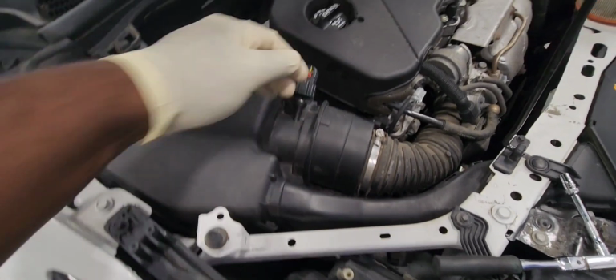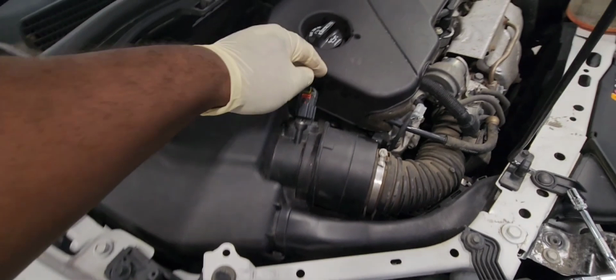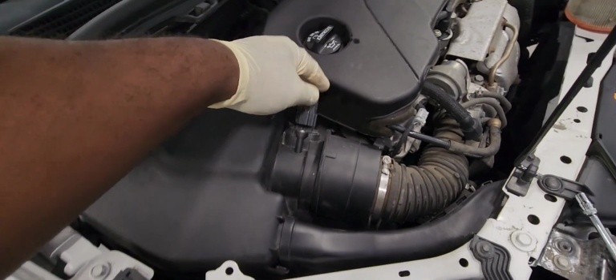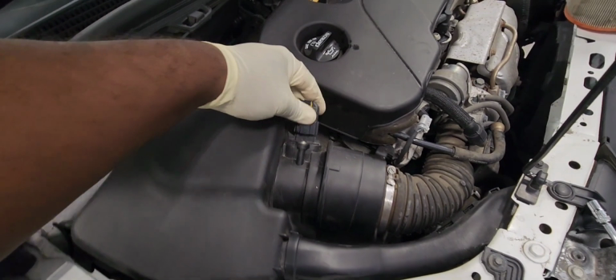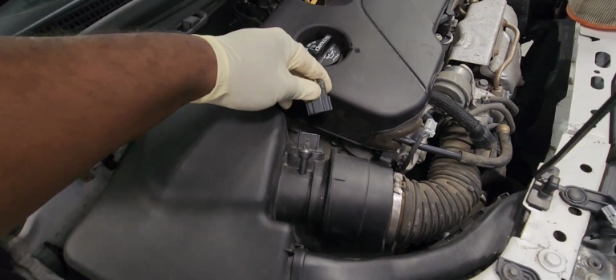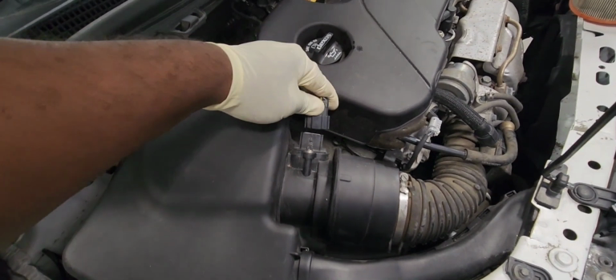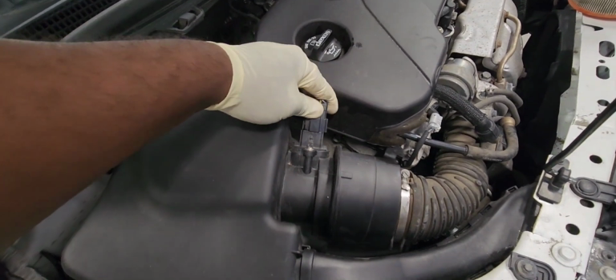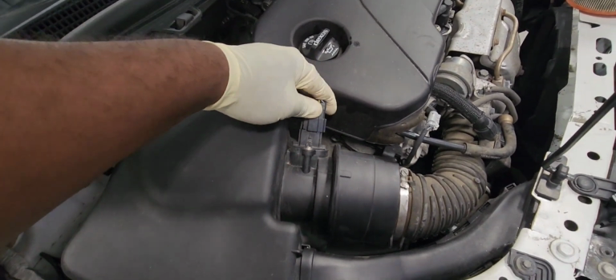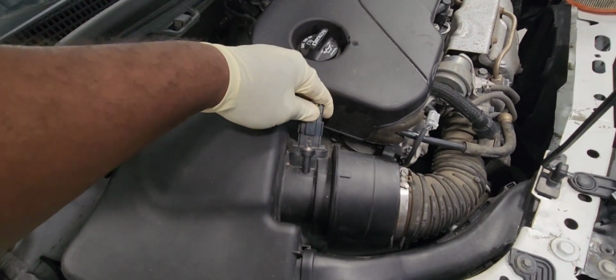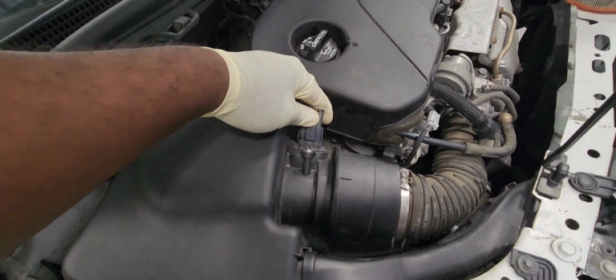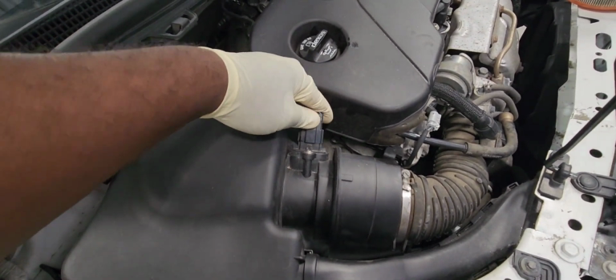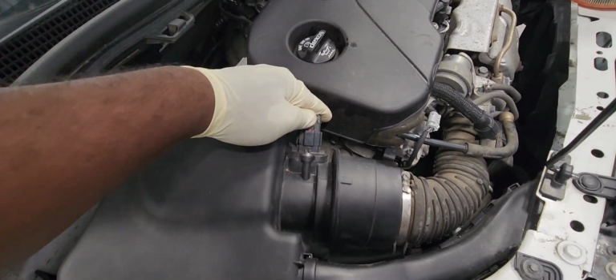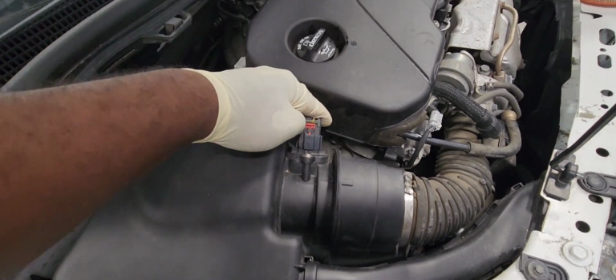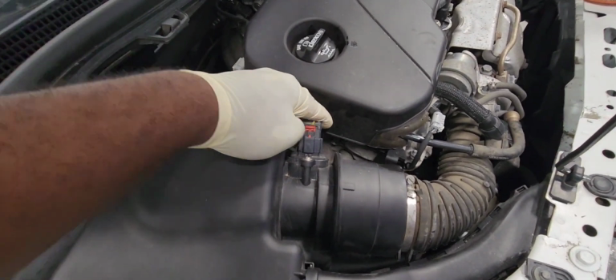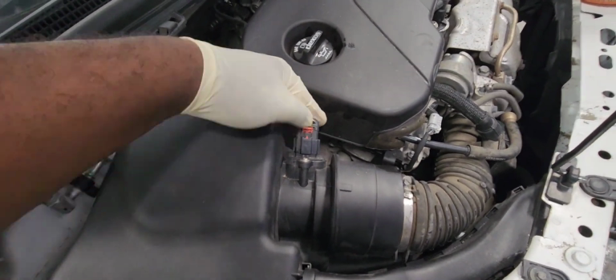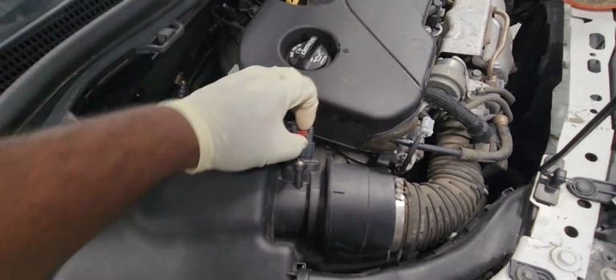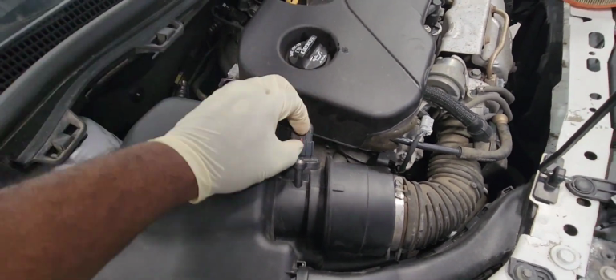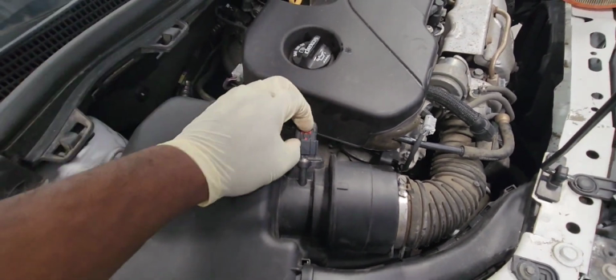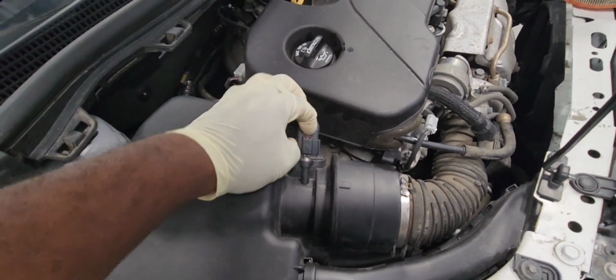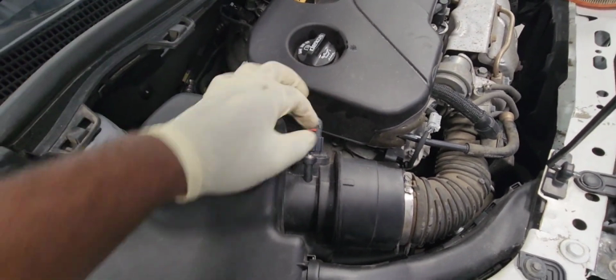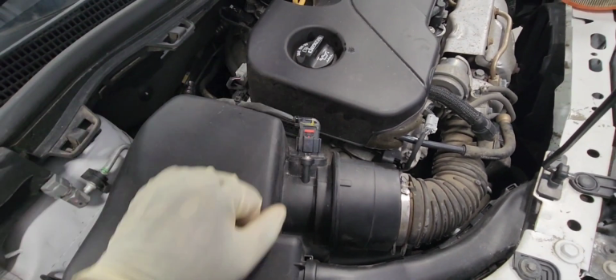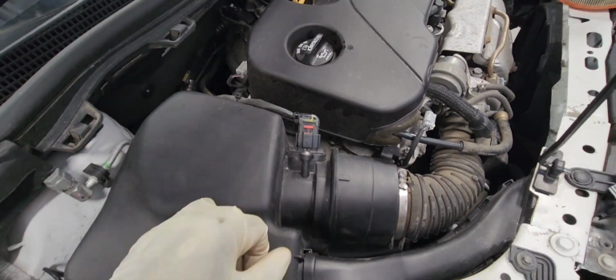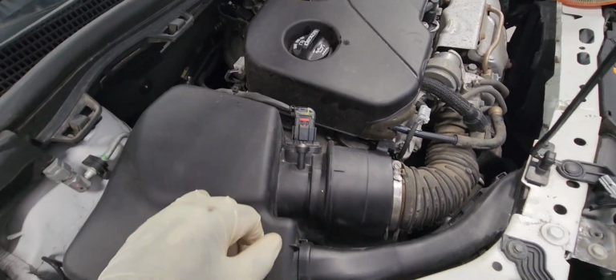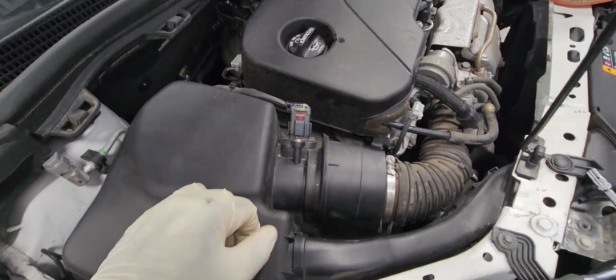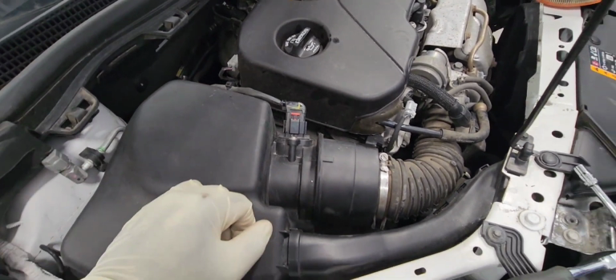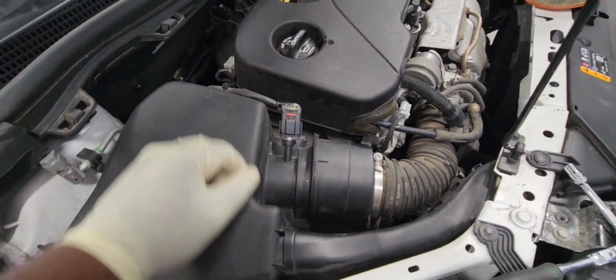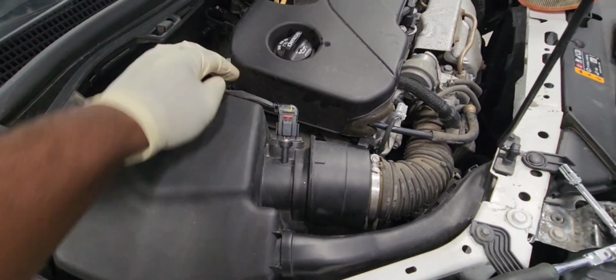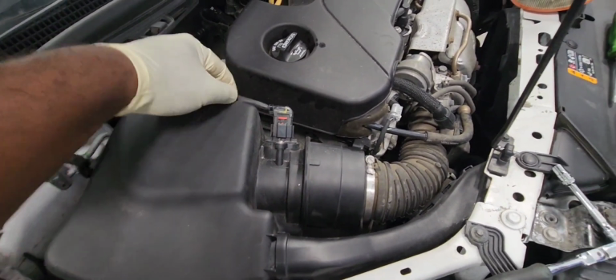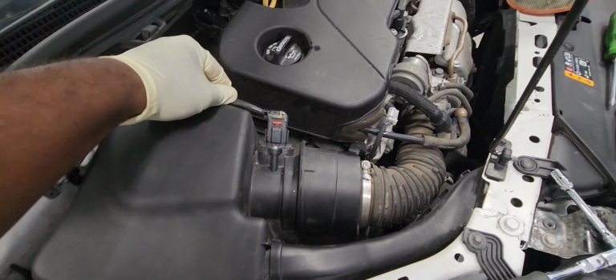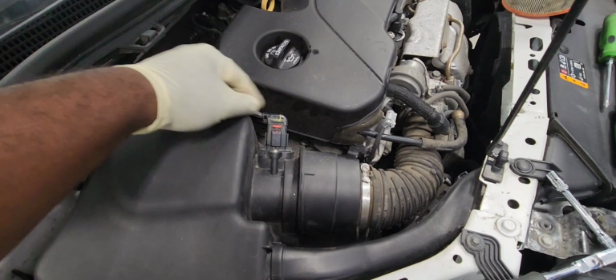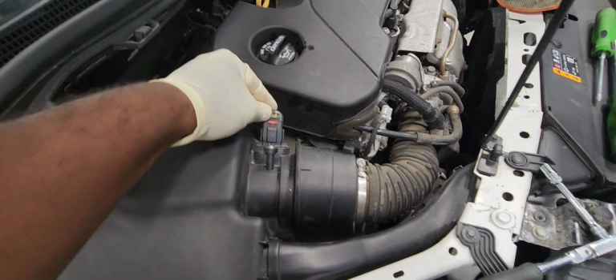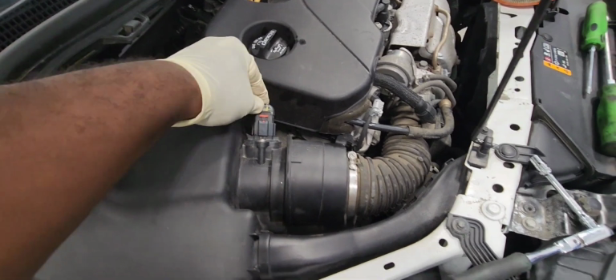Let's plug our mass air flow sensor back in. And that's it guys, thanks for watching.